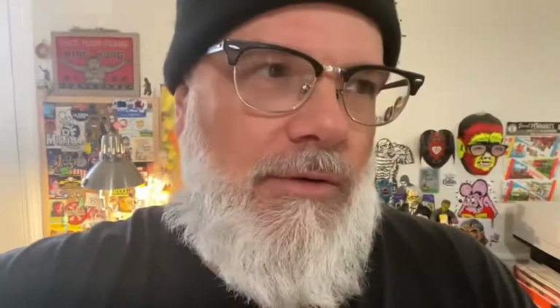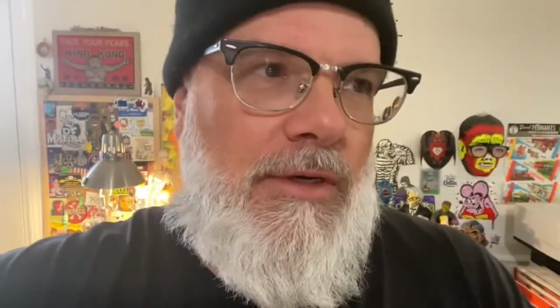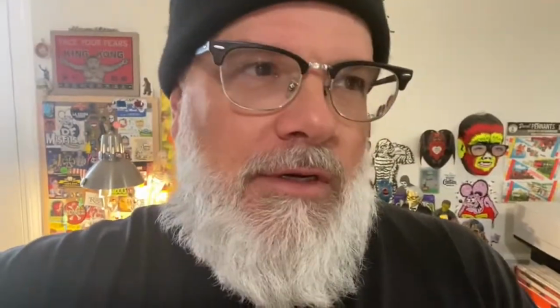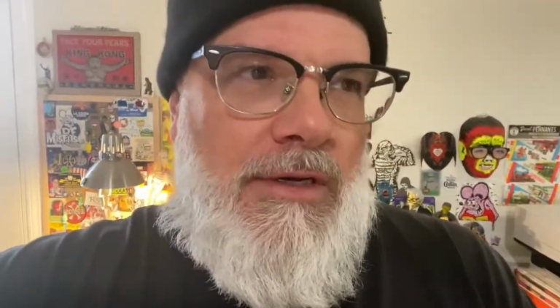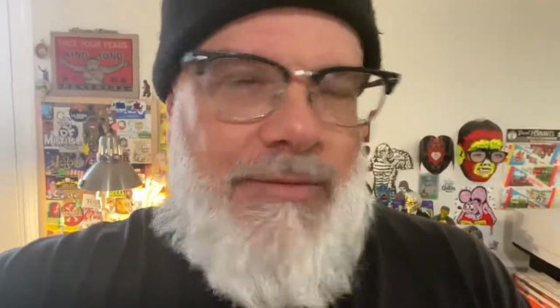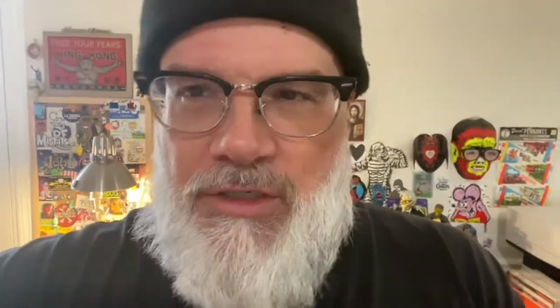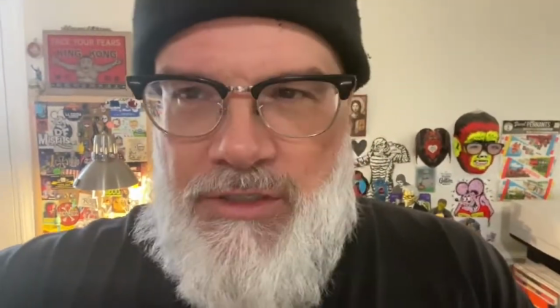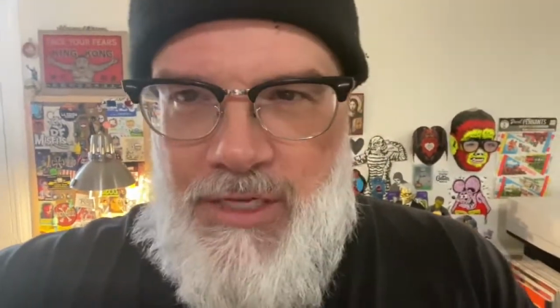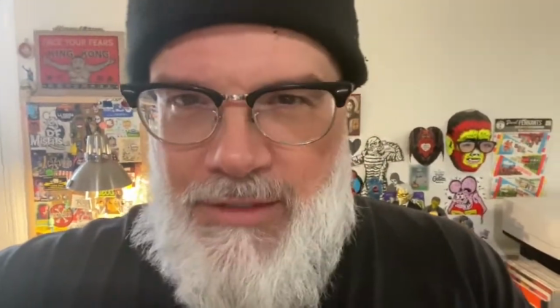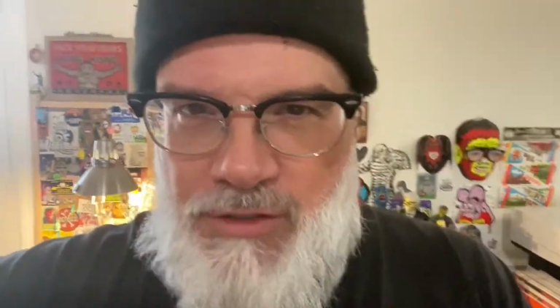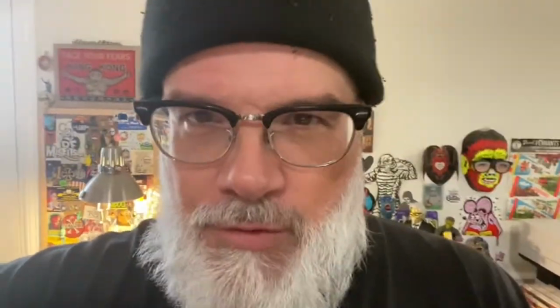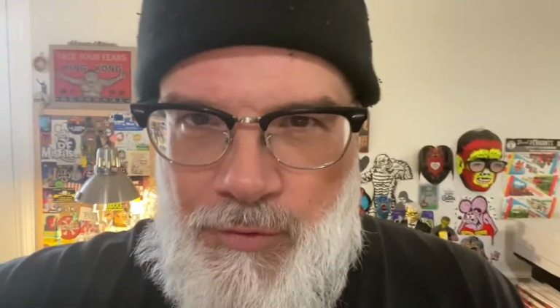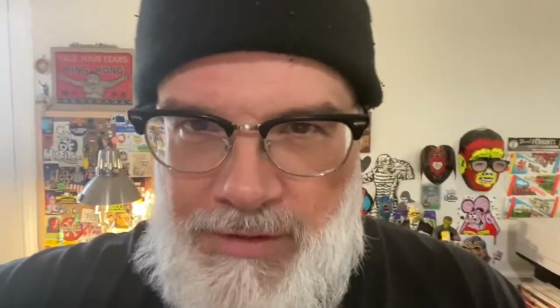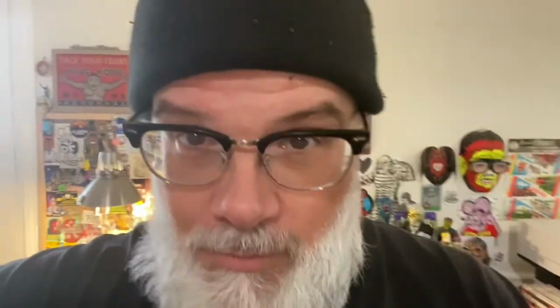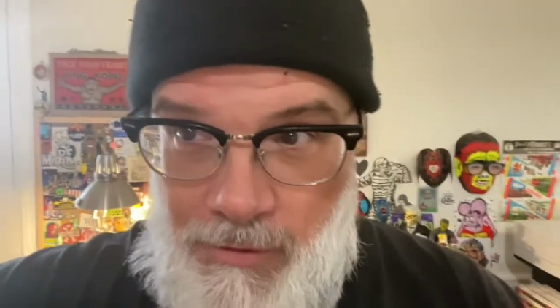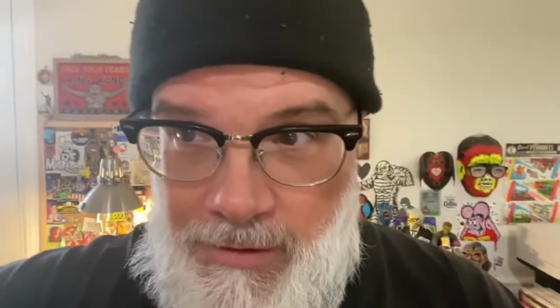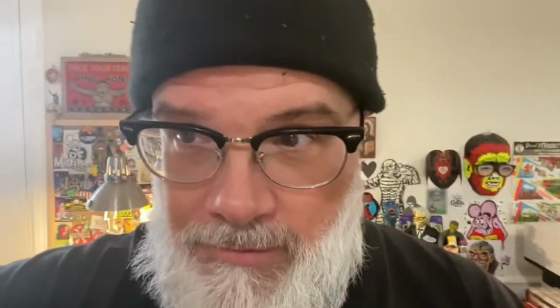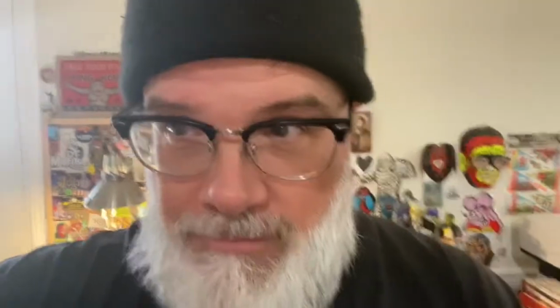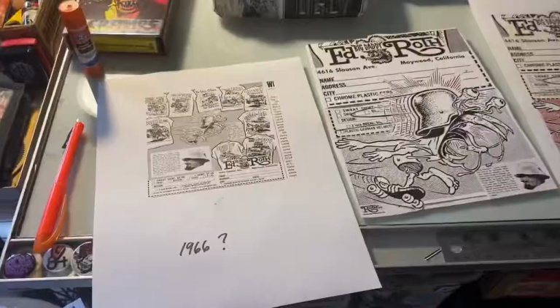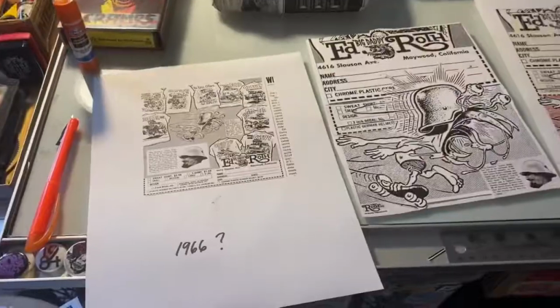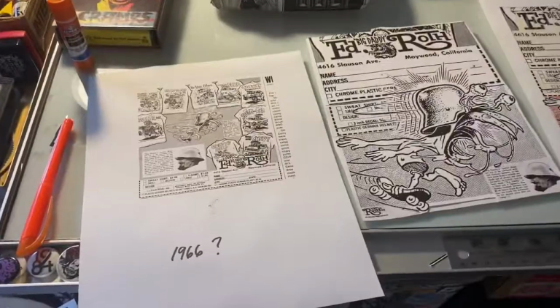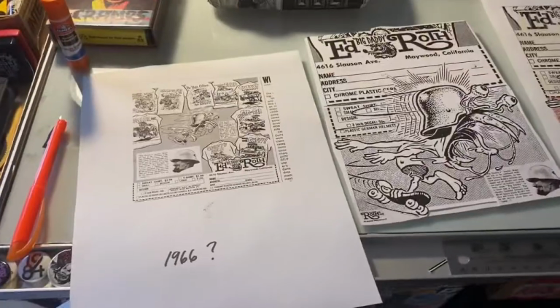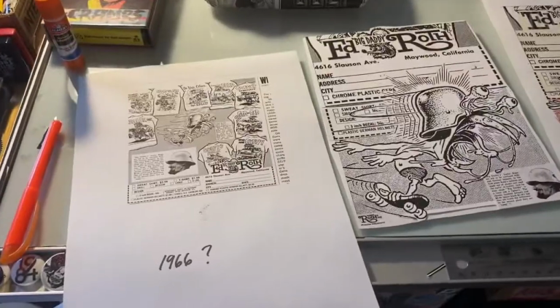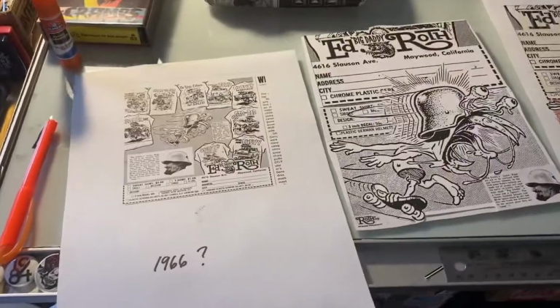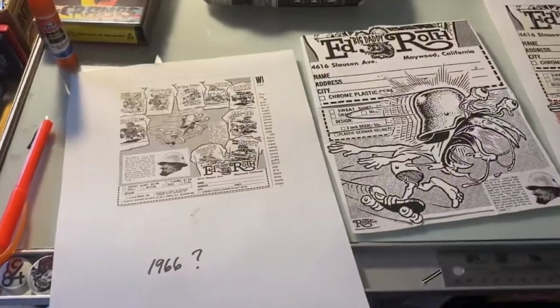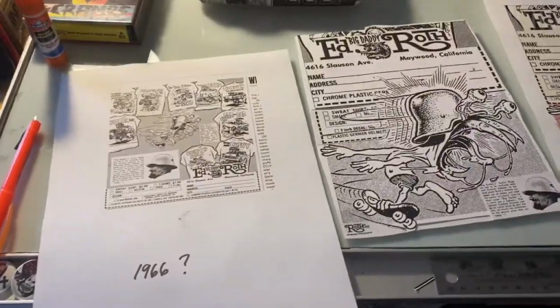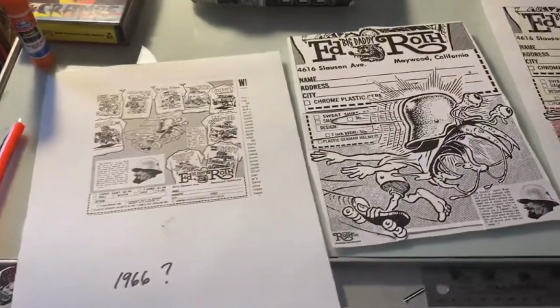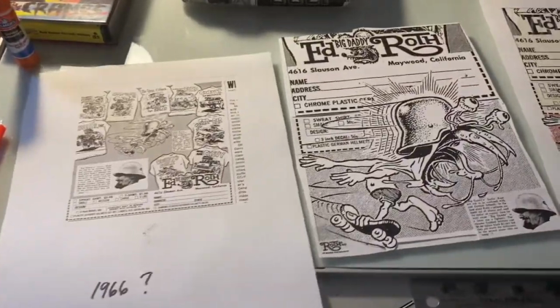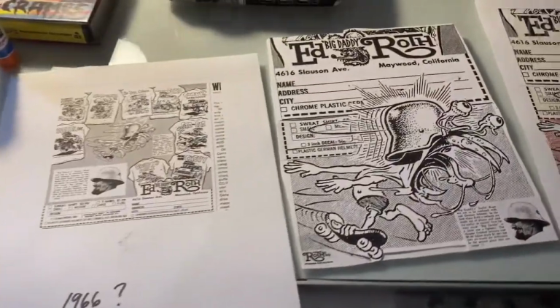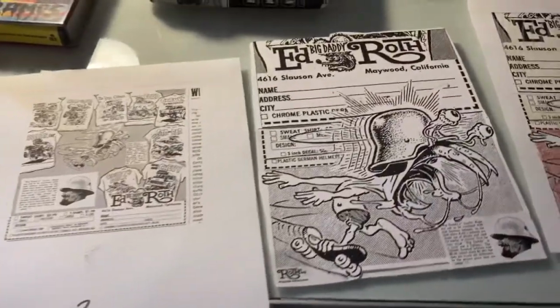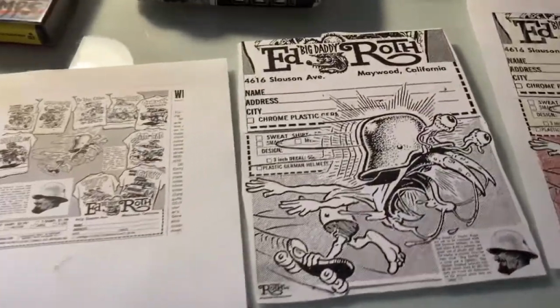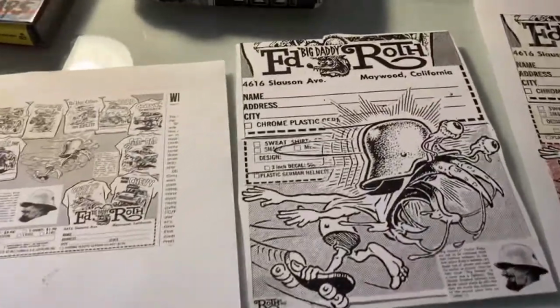So I'm just going to tell you about this new print that I'm working on. All right, here we are.